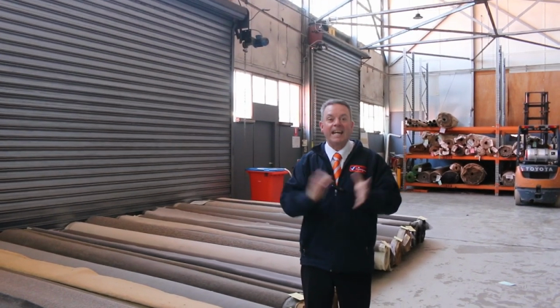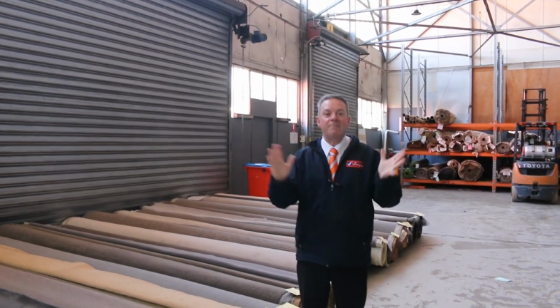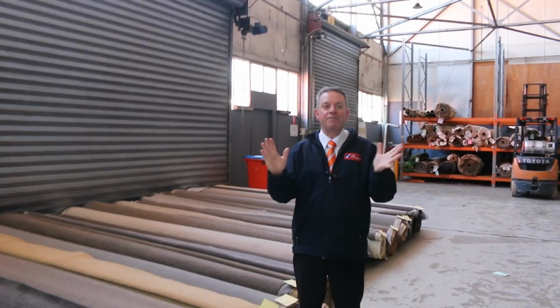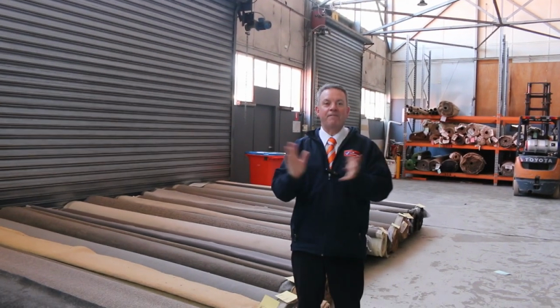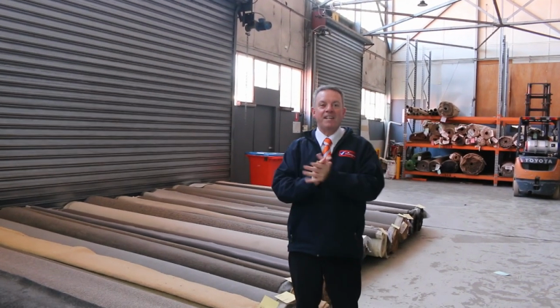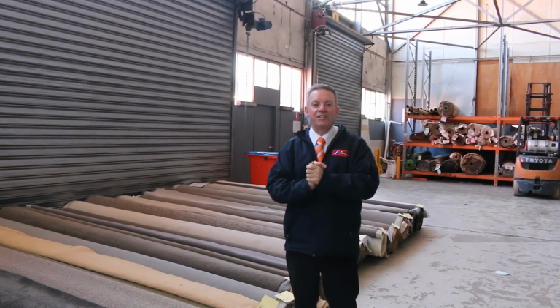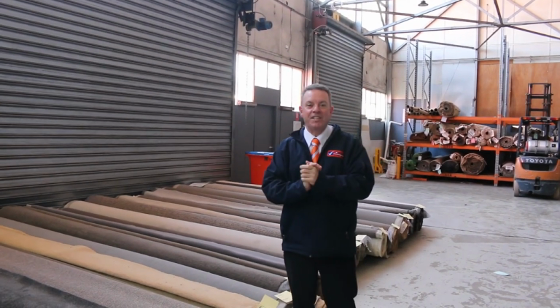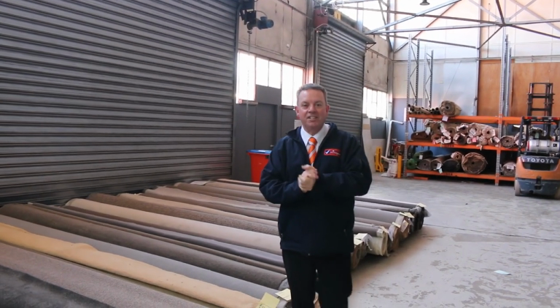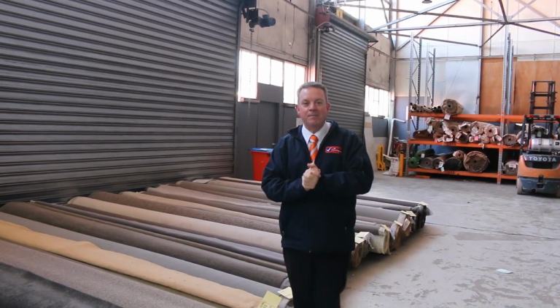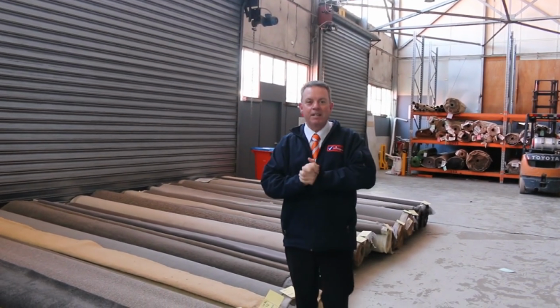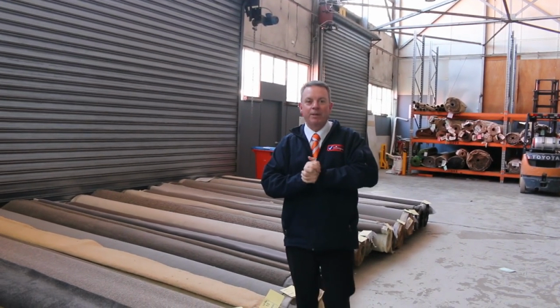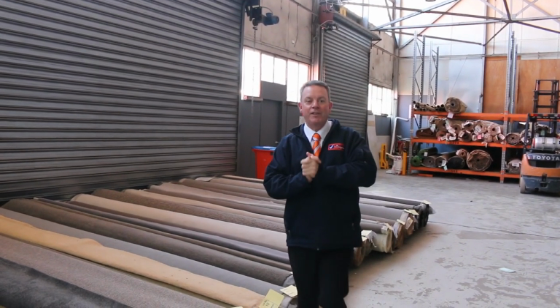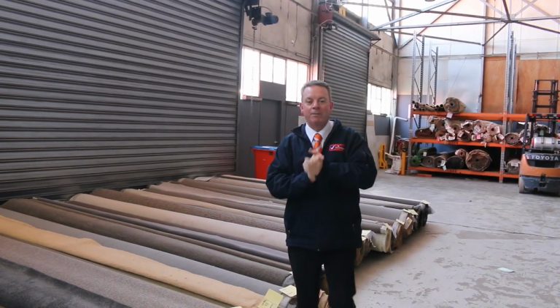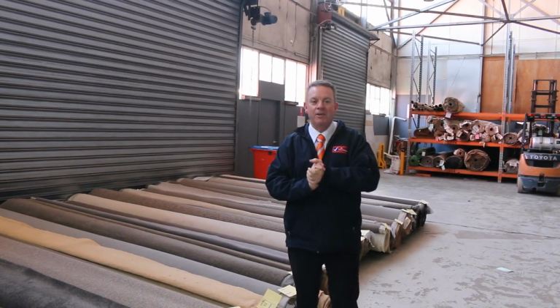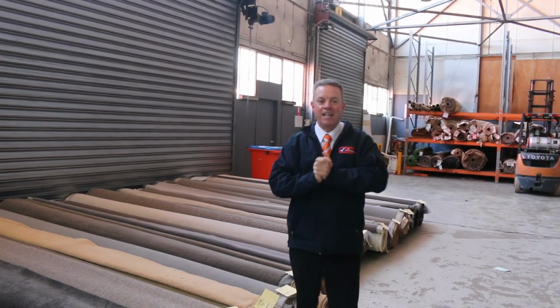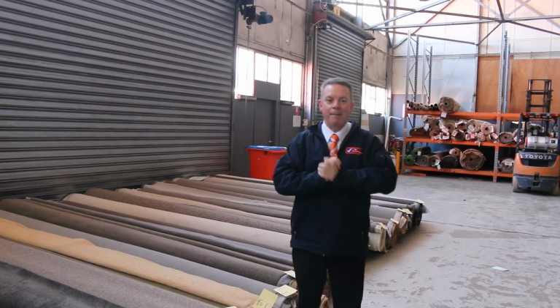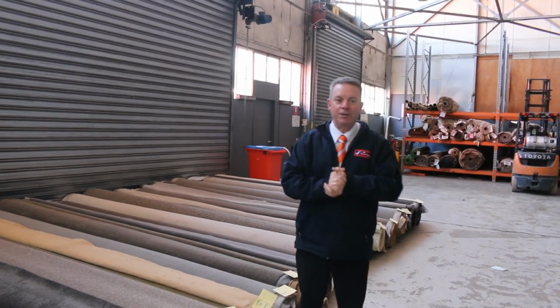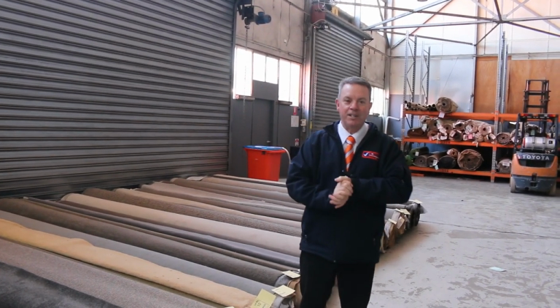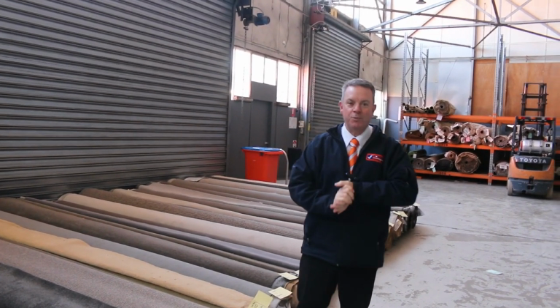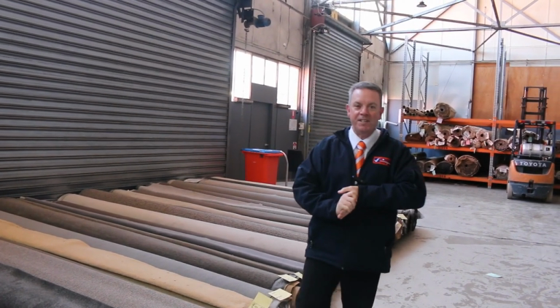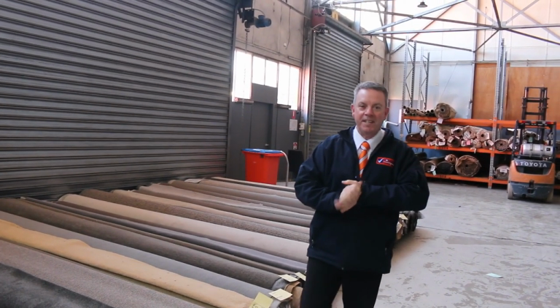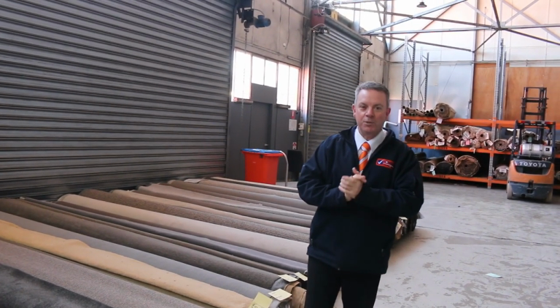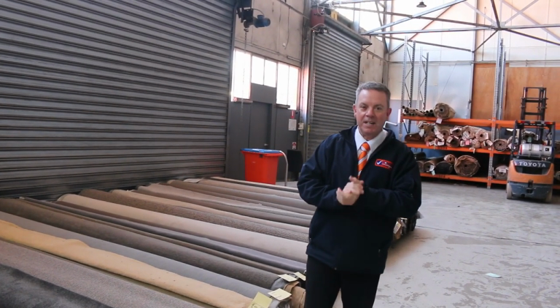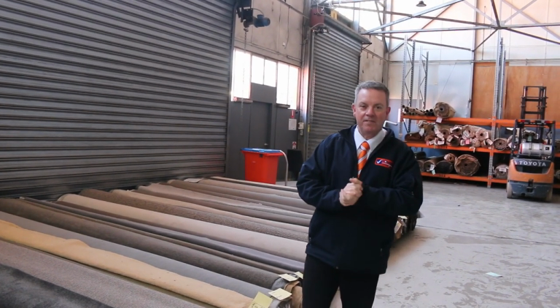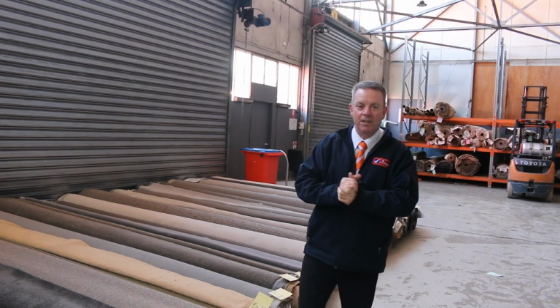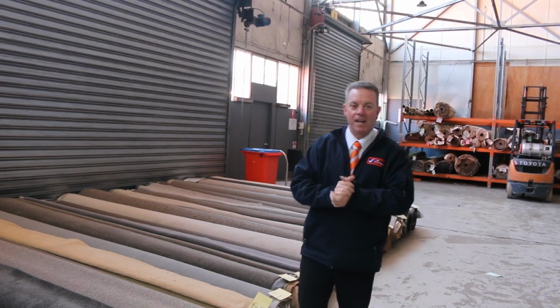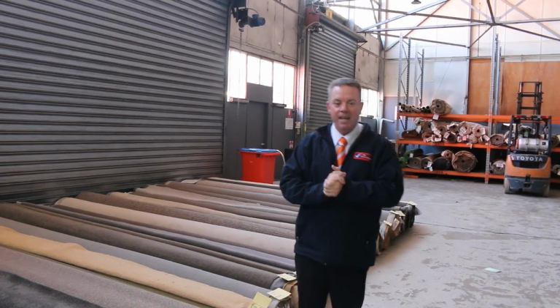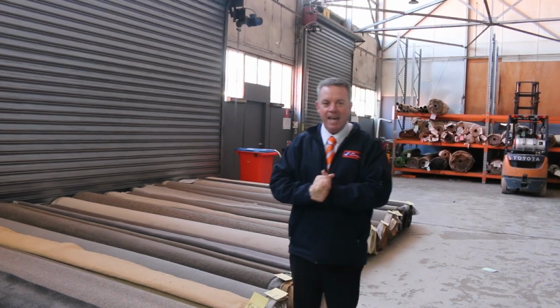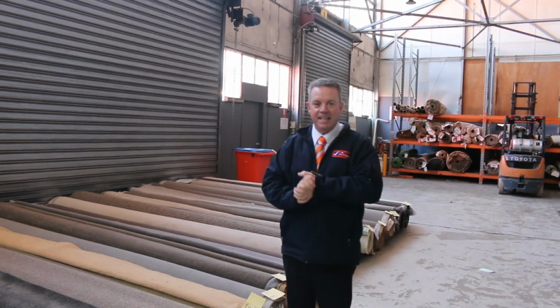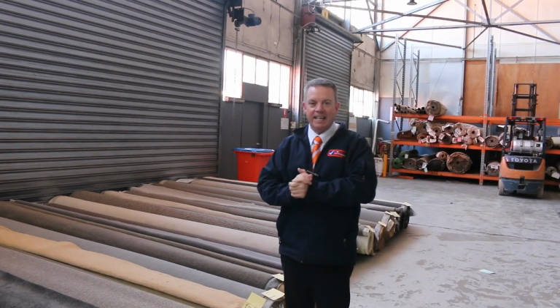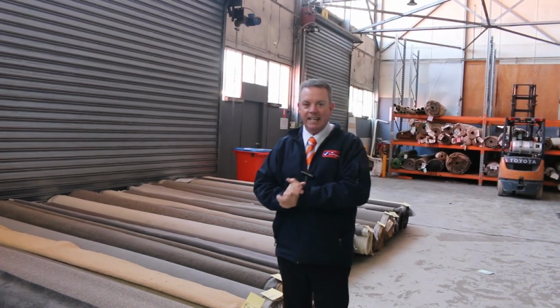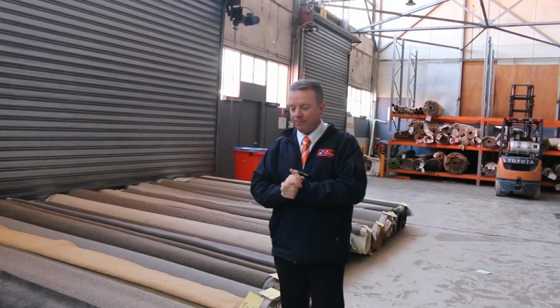G'day, I'm John from Fowler's Auction Sales. I'm here to preview tomorrow's carpet auction. It's Wednesday the 20th of July at 10am.